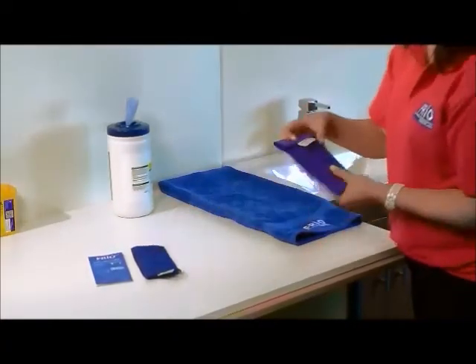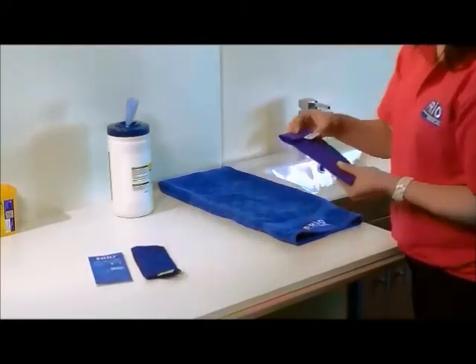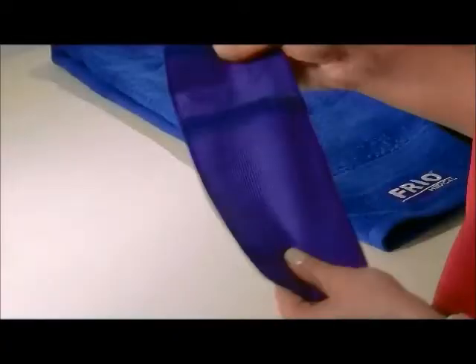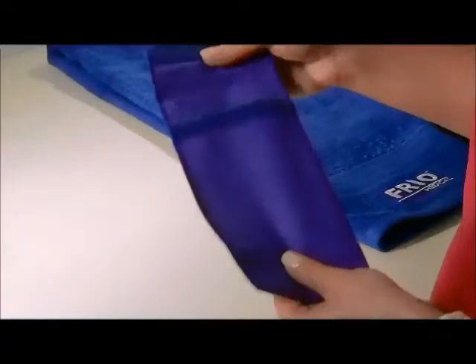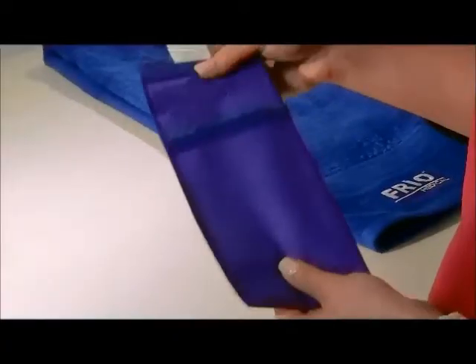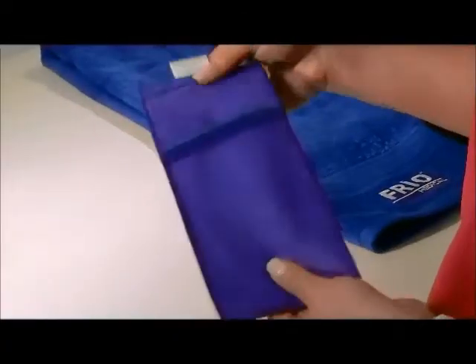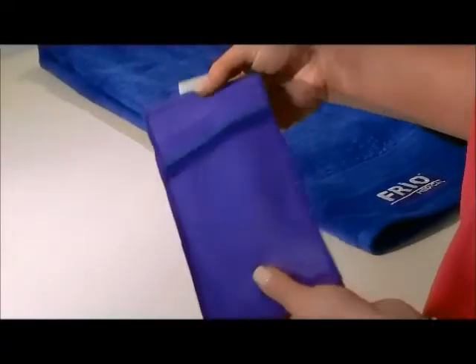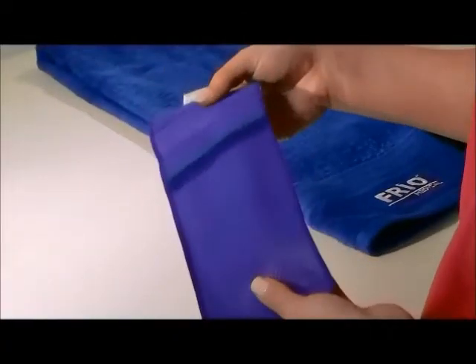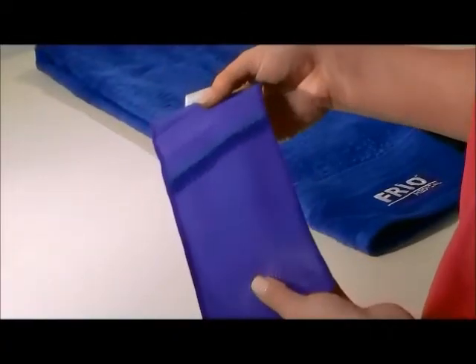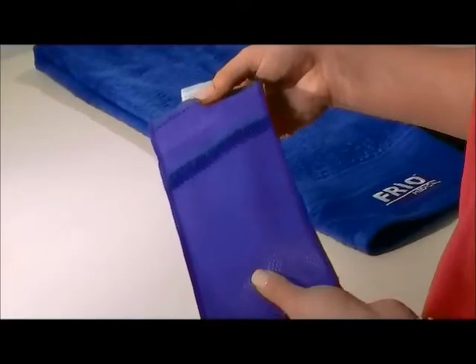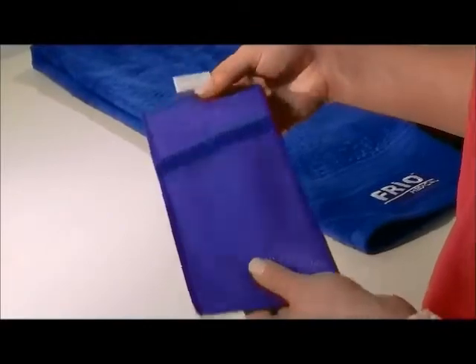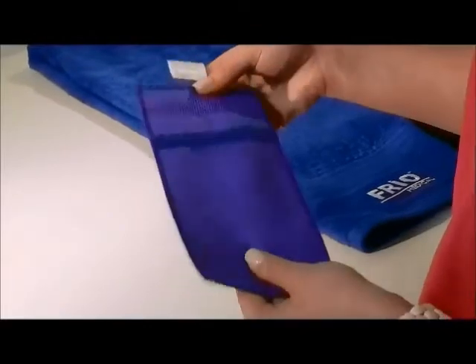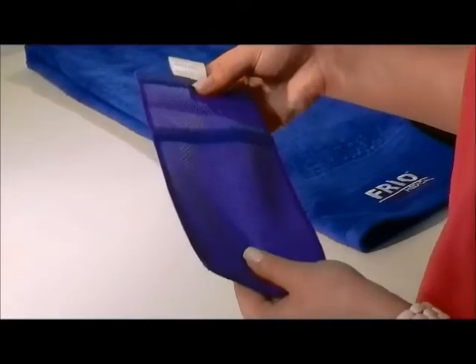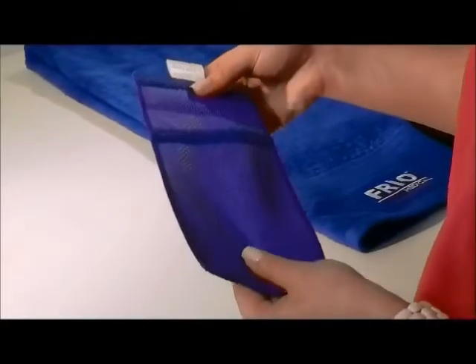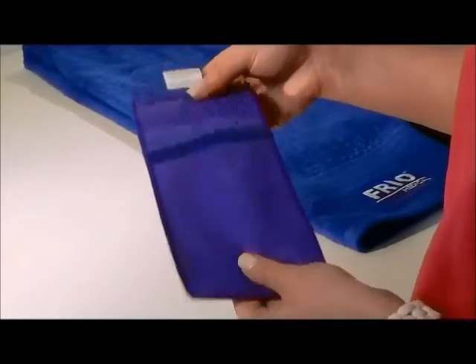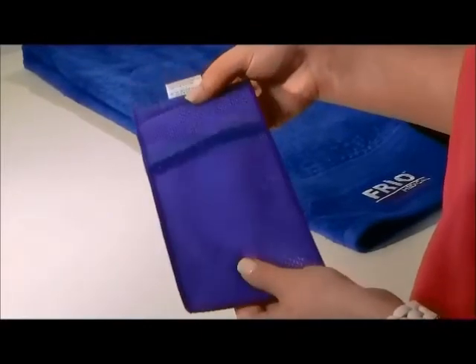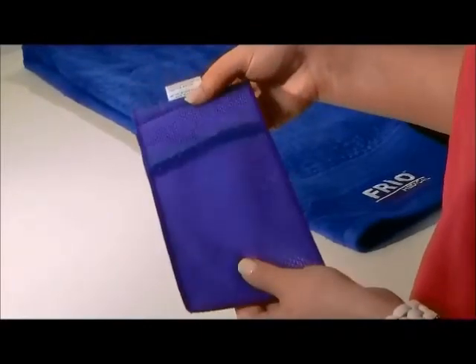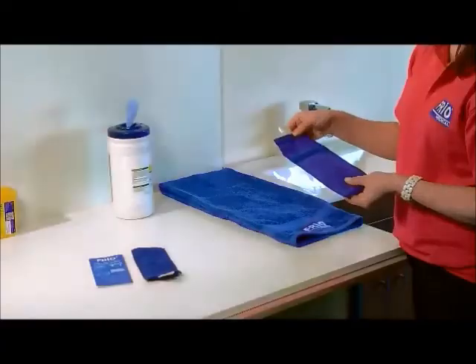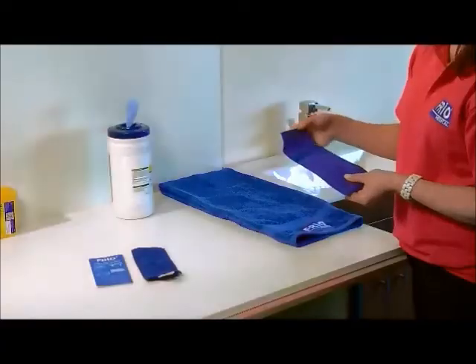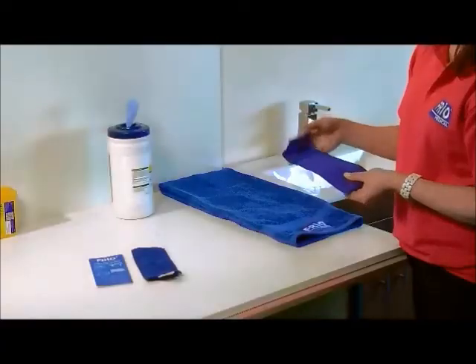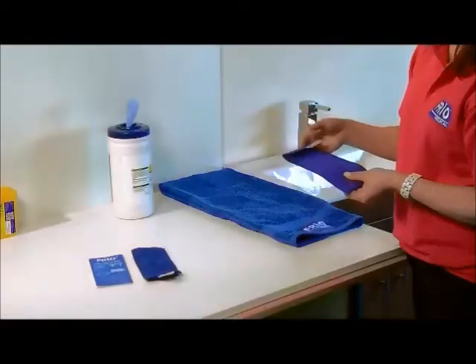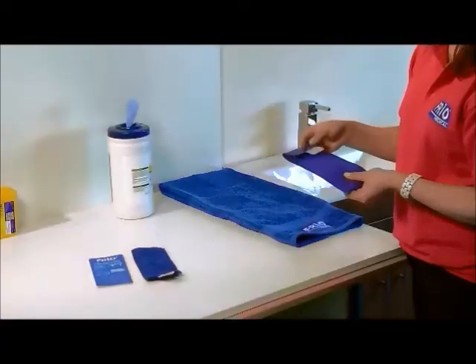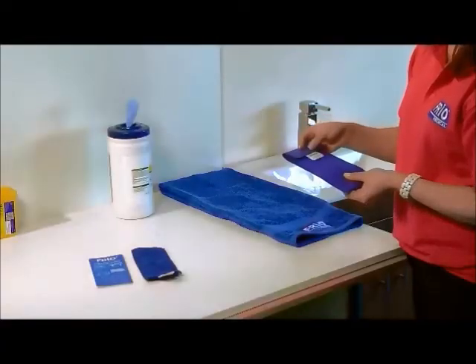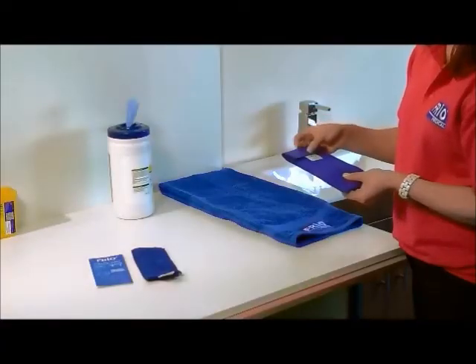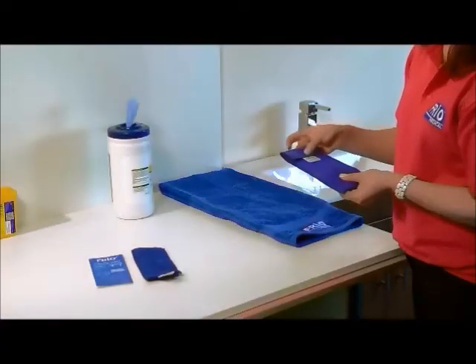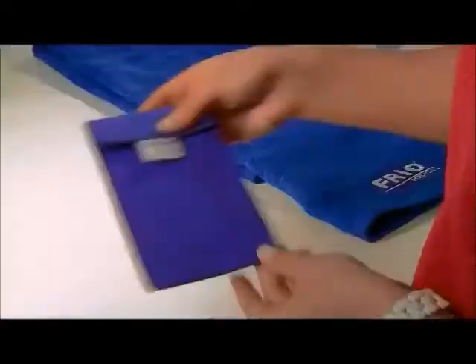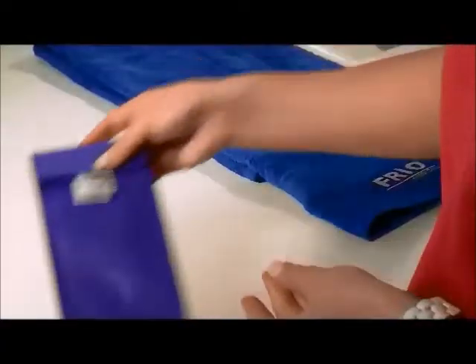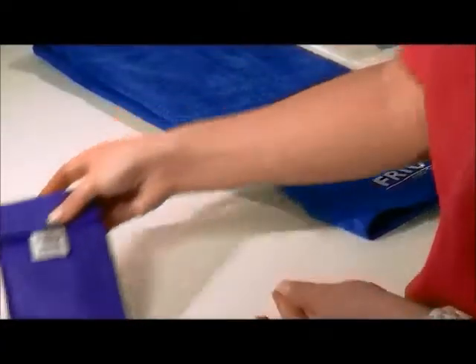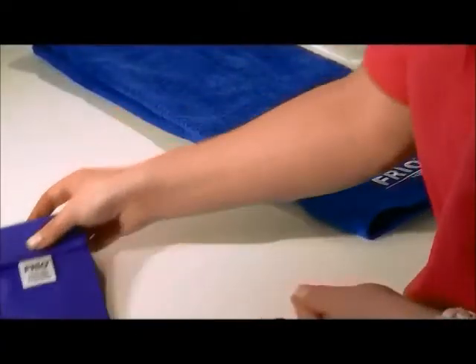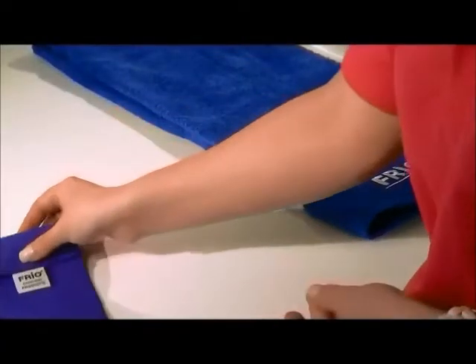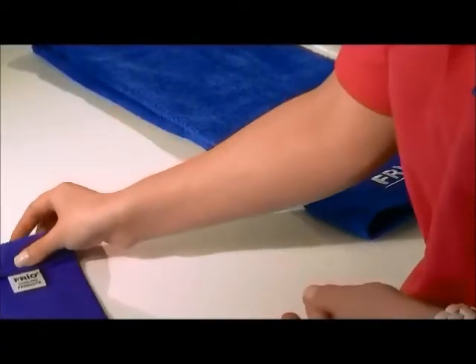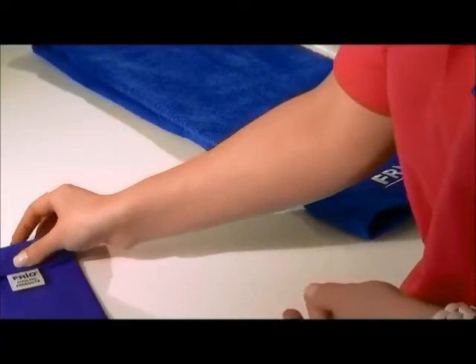The Frio Cooling Wallet works through evaporation, so it will need to breathe at all times to work effectively.